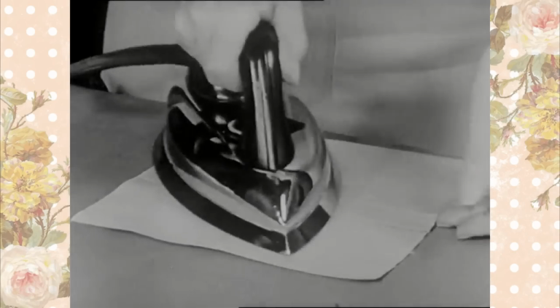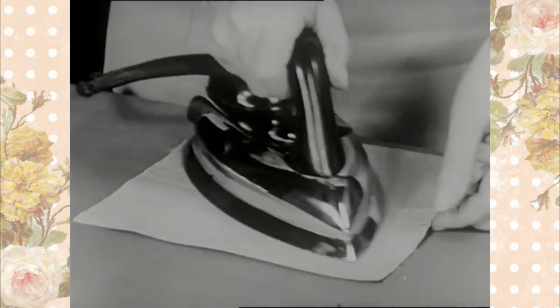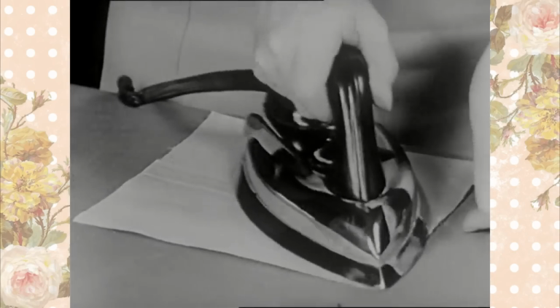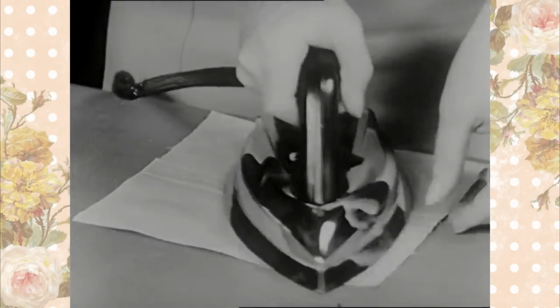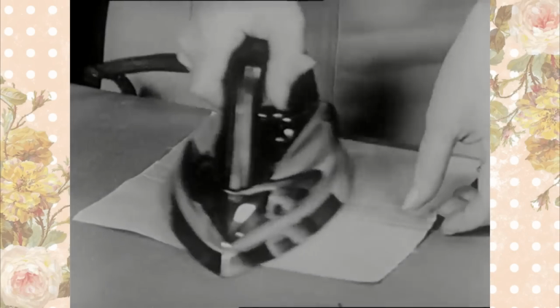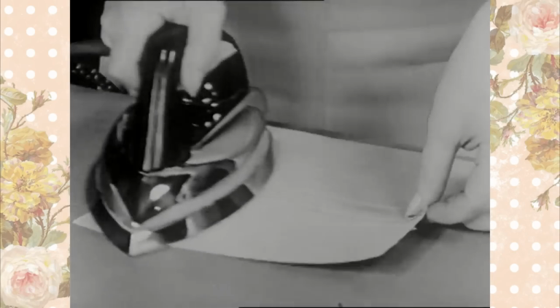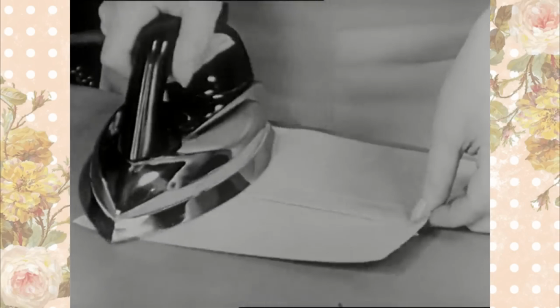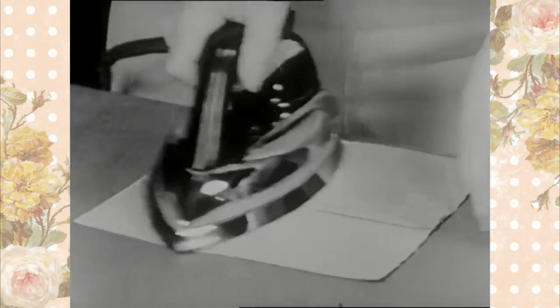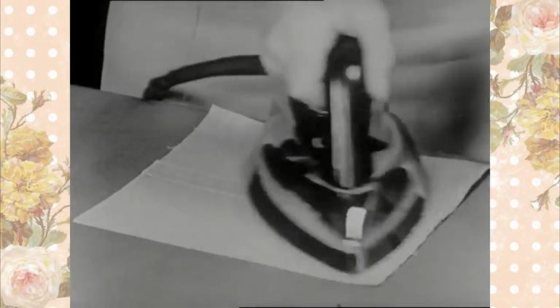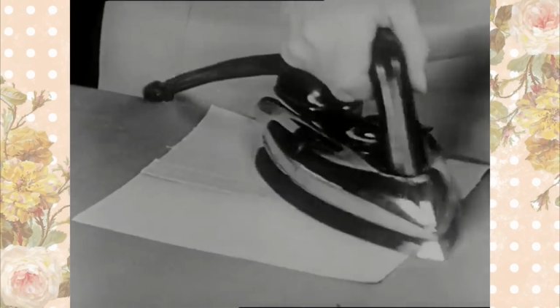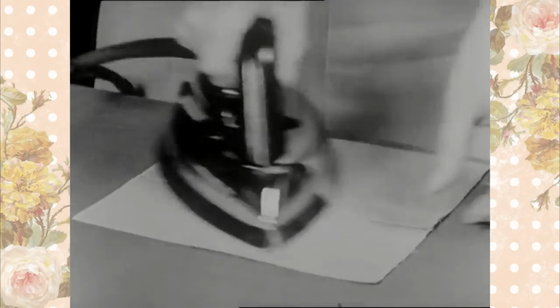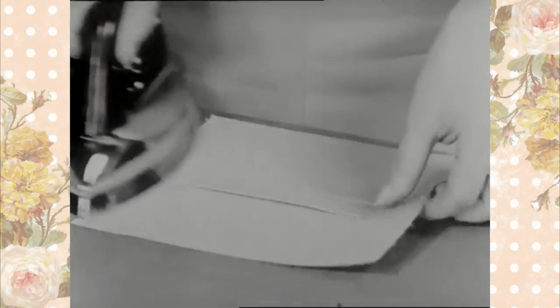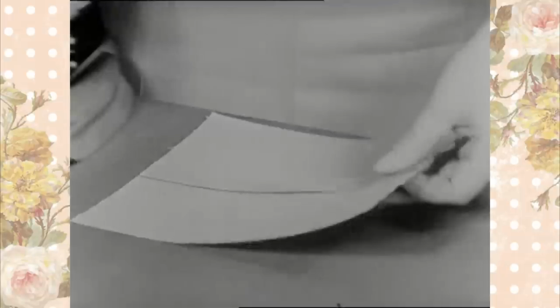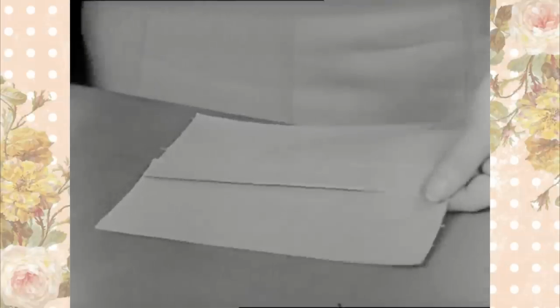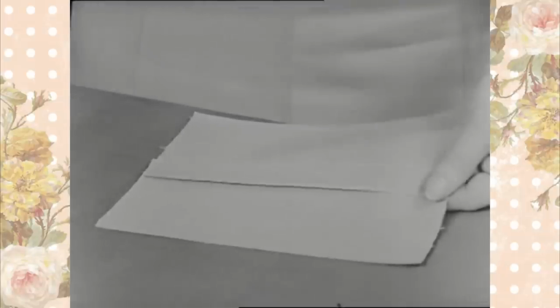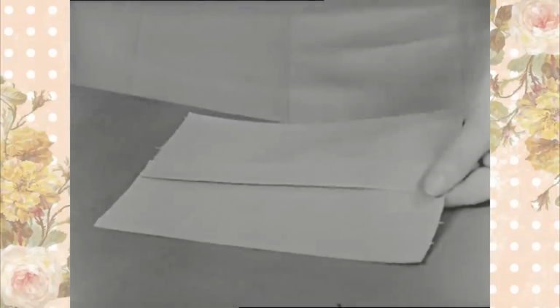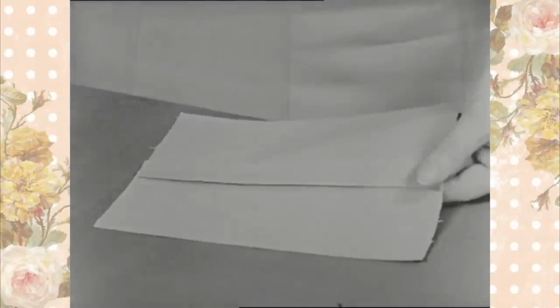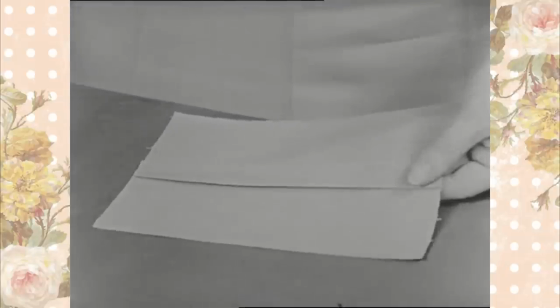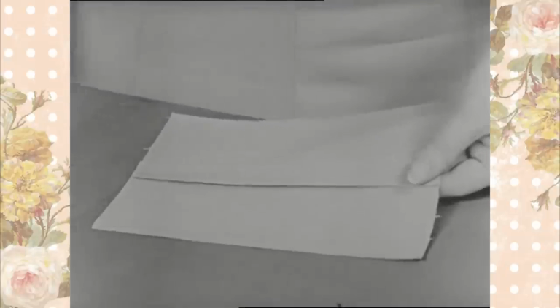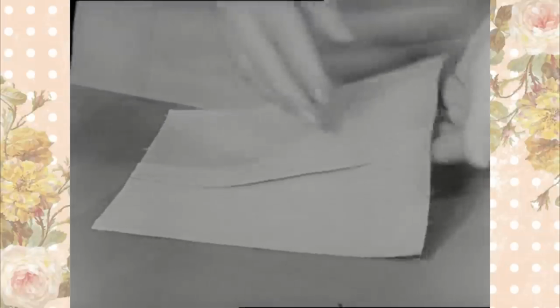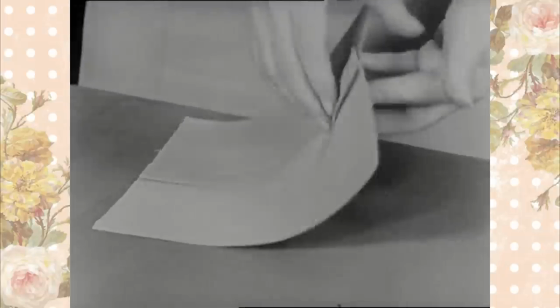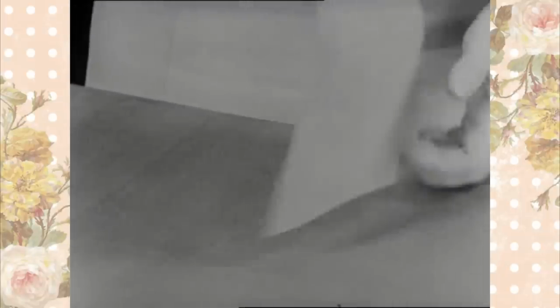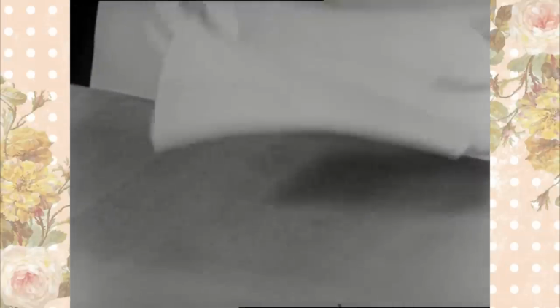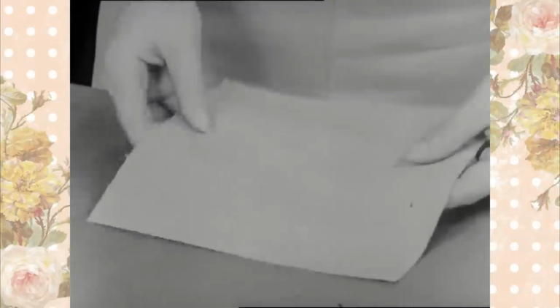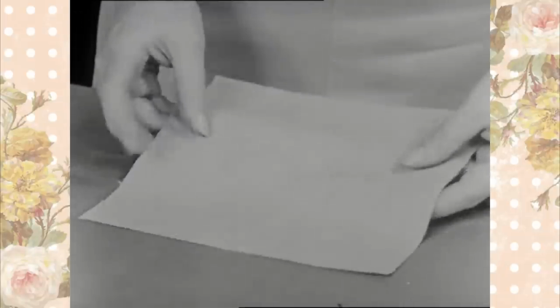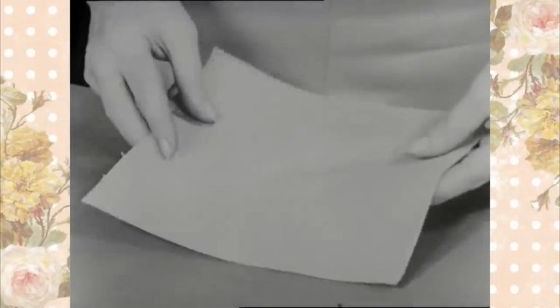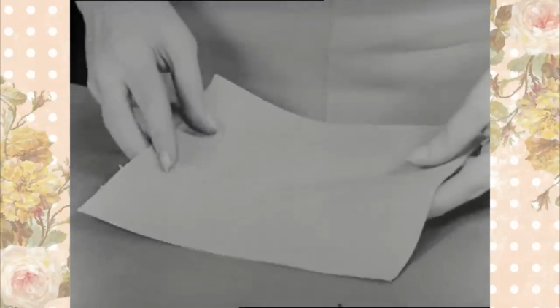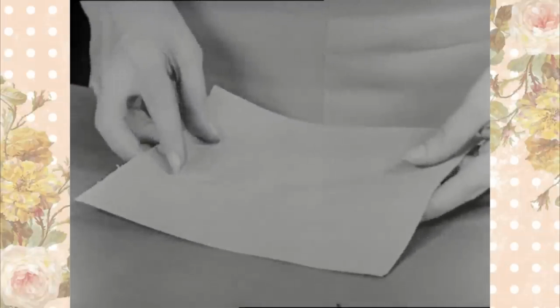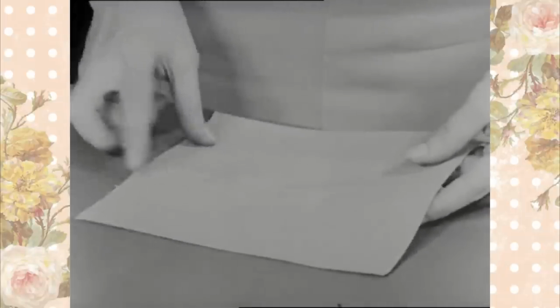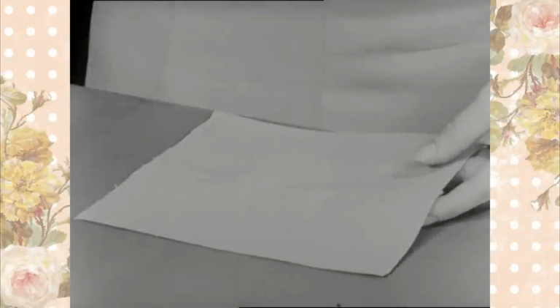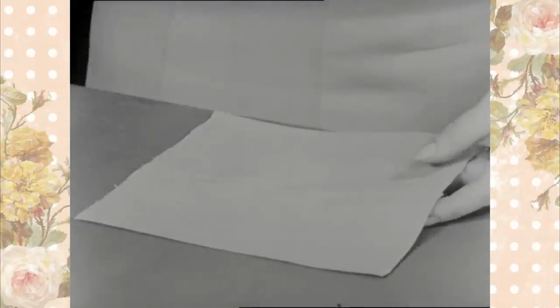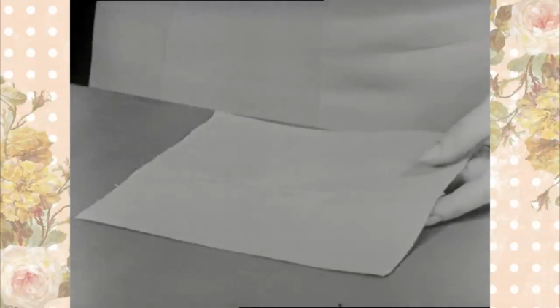Finish press the seam on both the wrong and right sides. Careful pressing is the finishing touch to good tailoring.